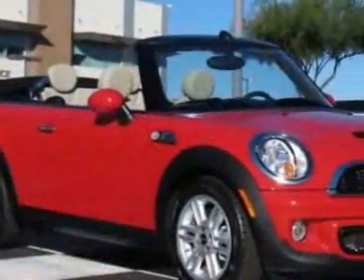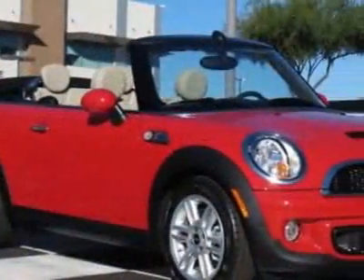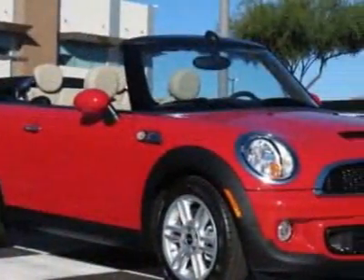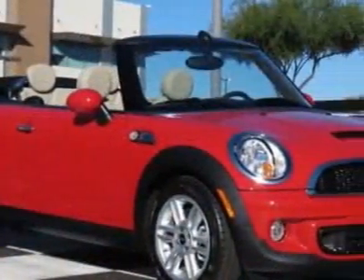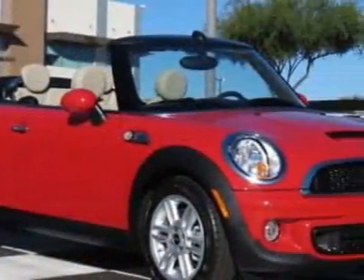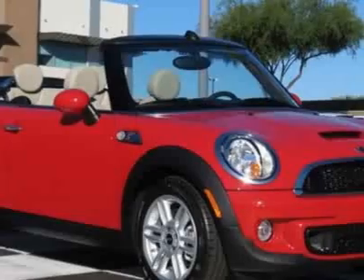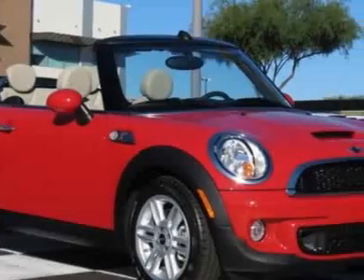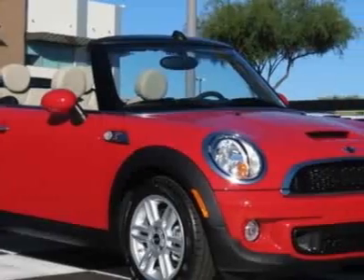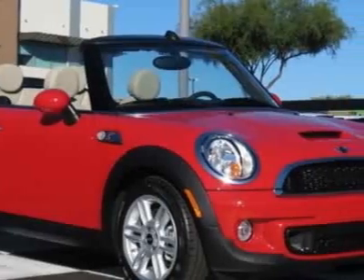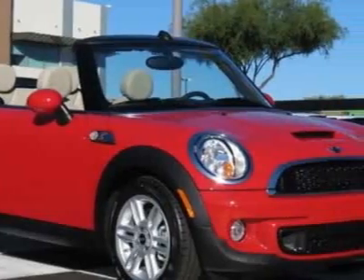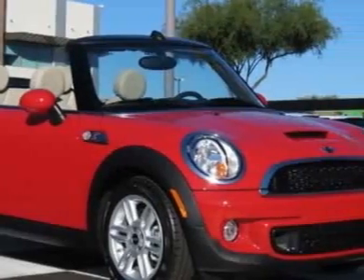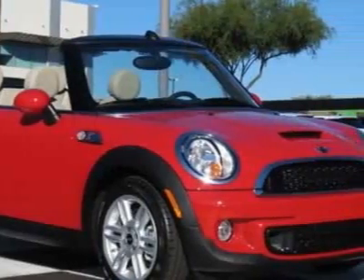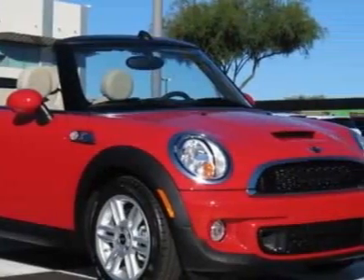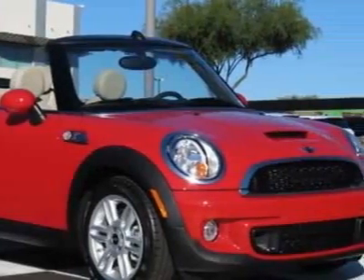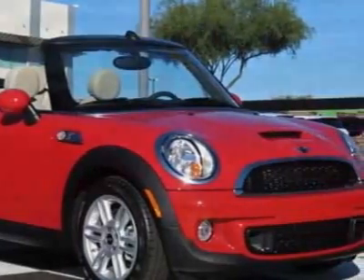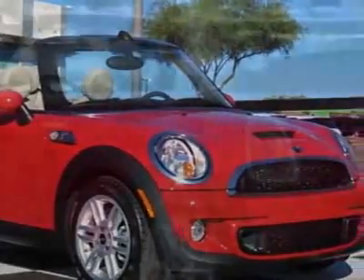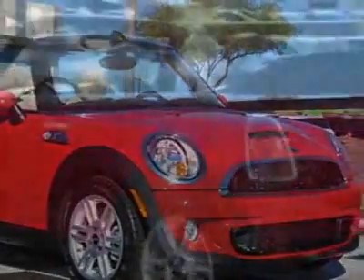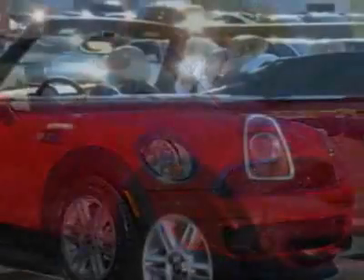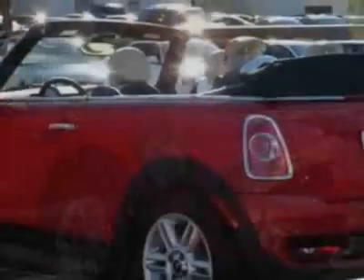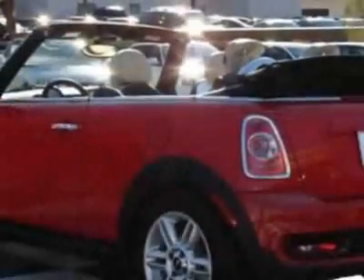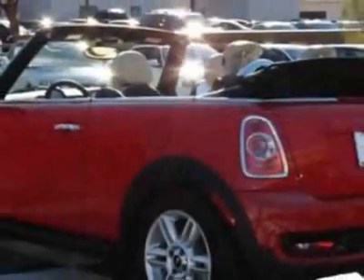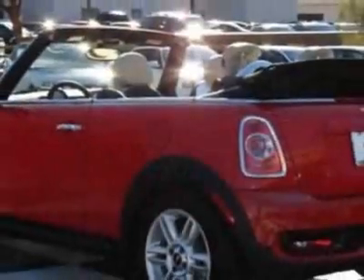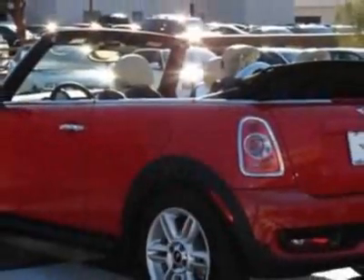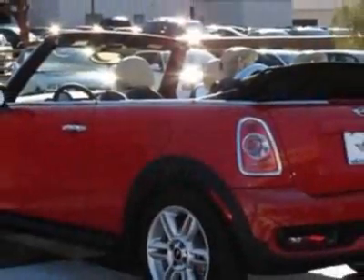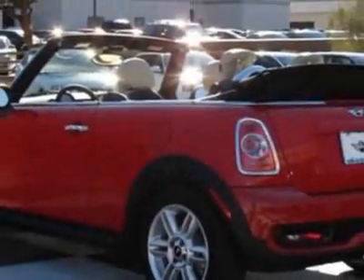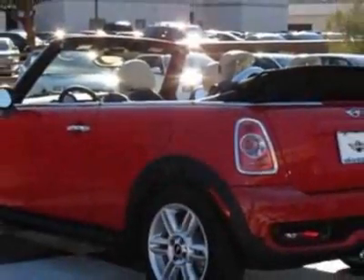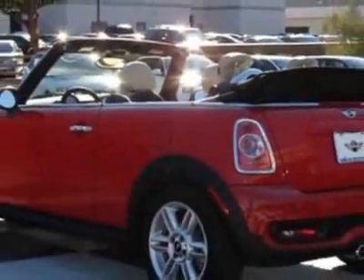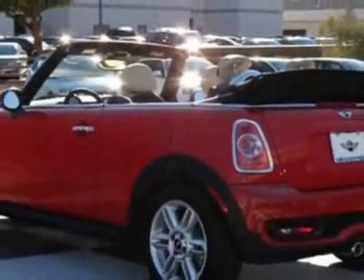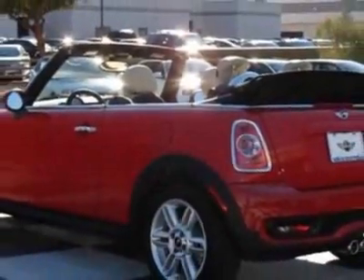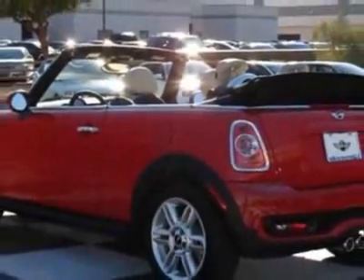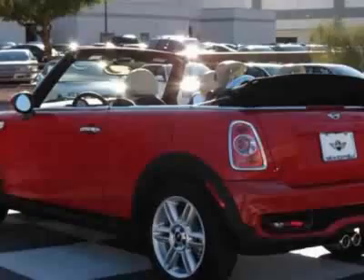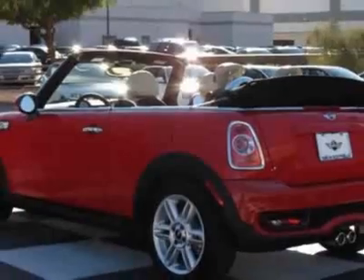Bluetooth and USB iPod adapter, Chili Red and Polar Beige, and gravity leather seat trim.